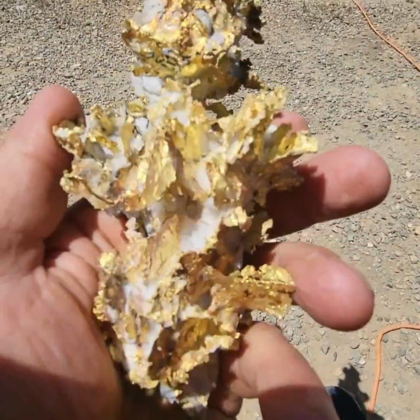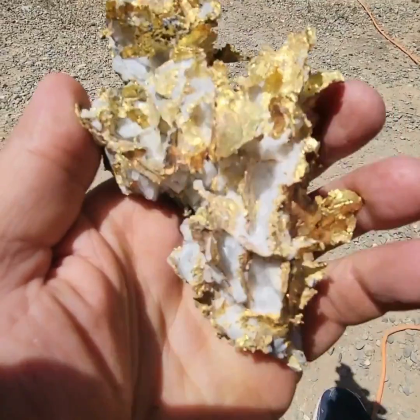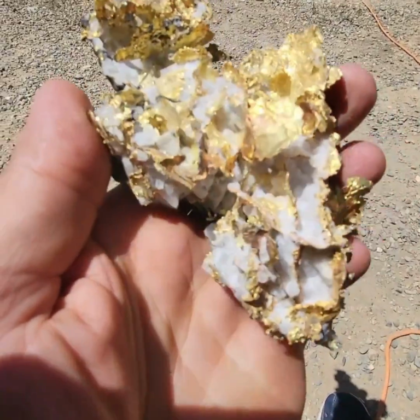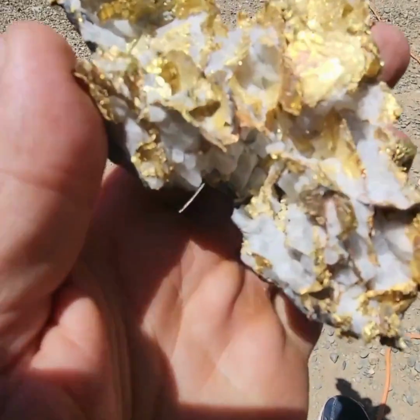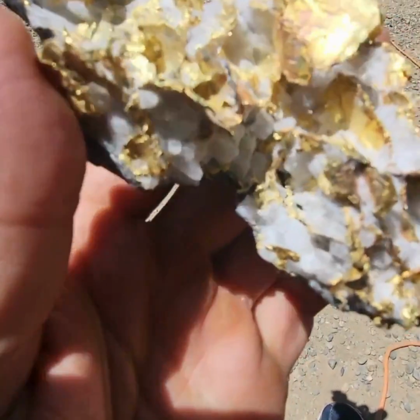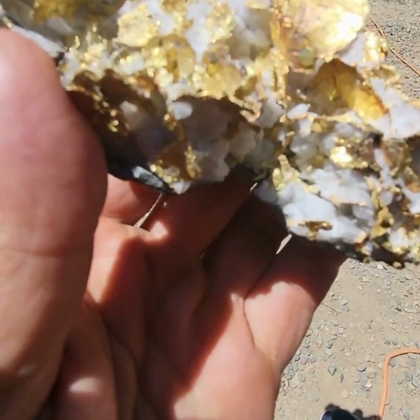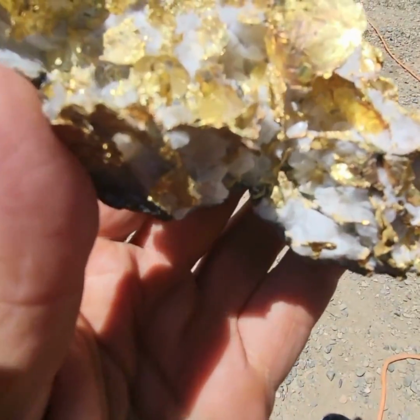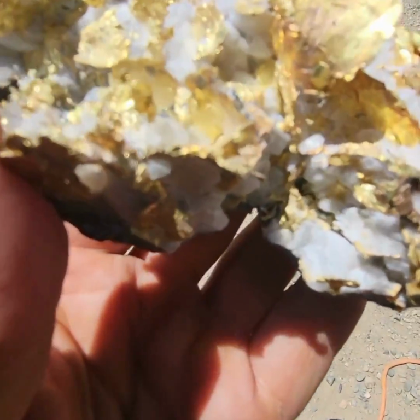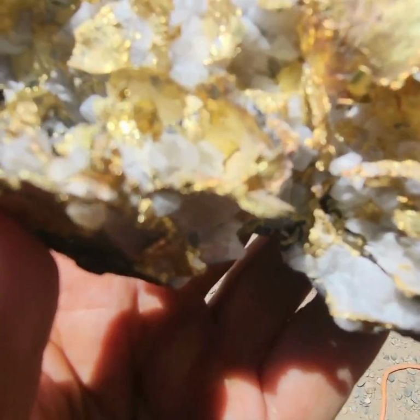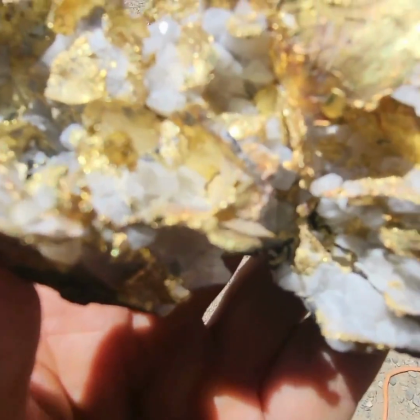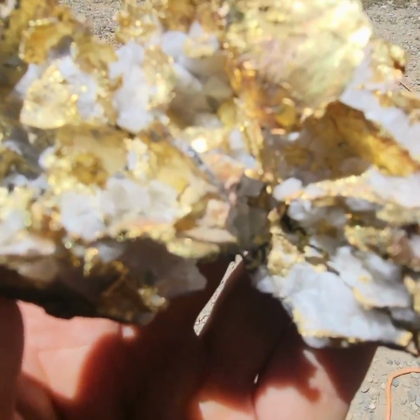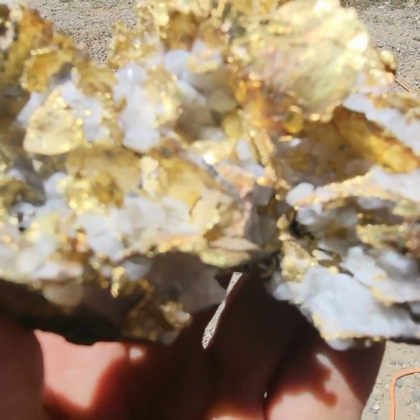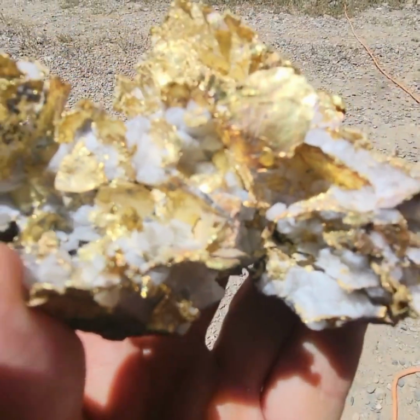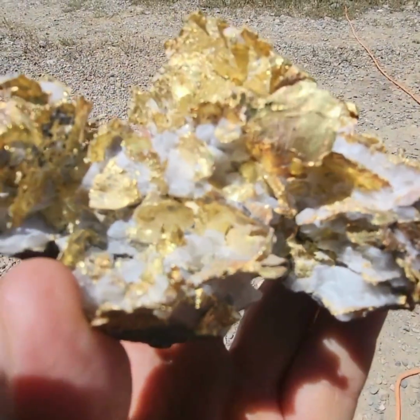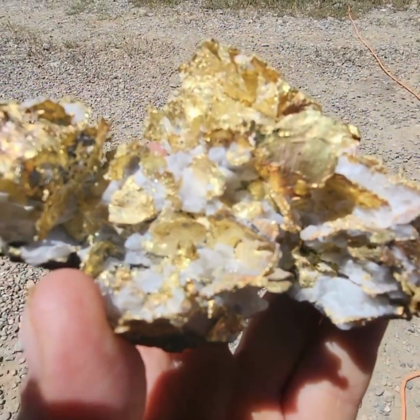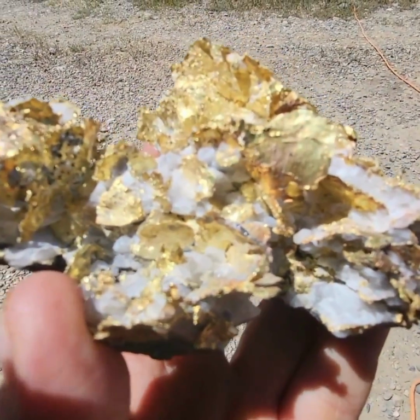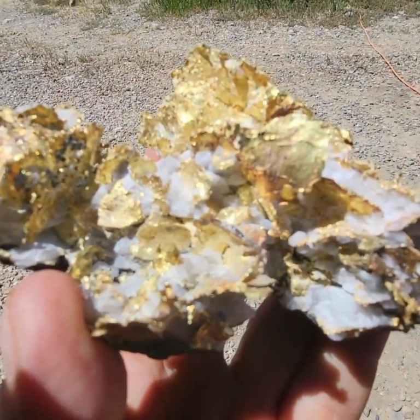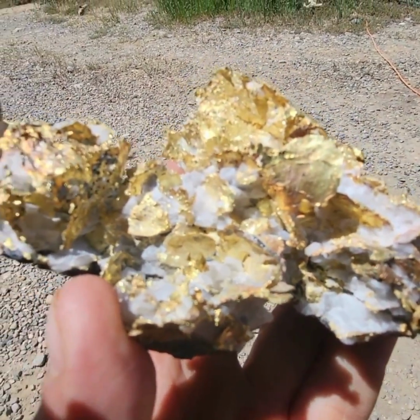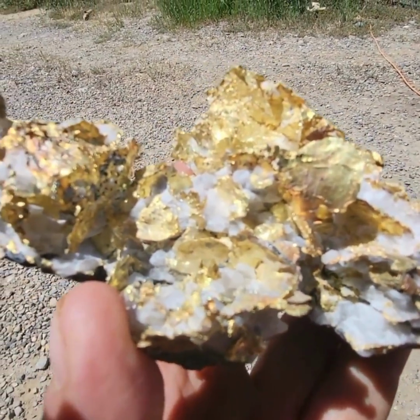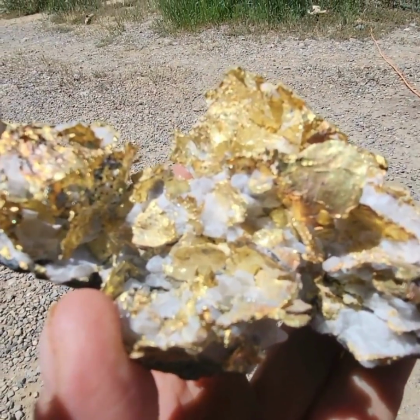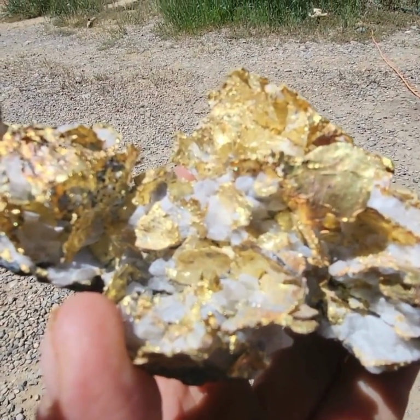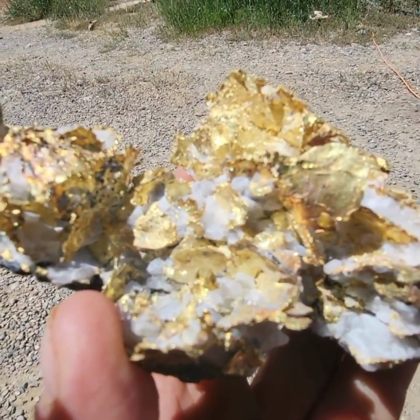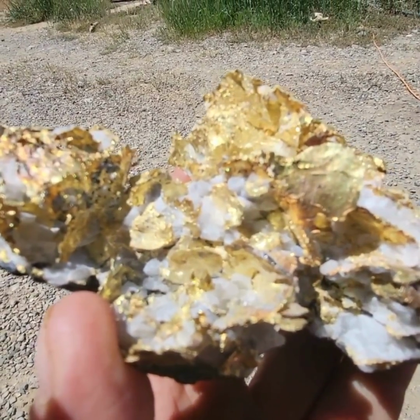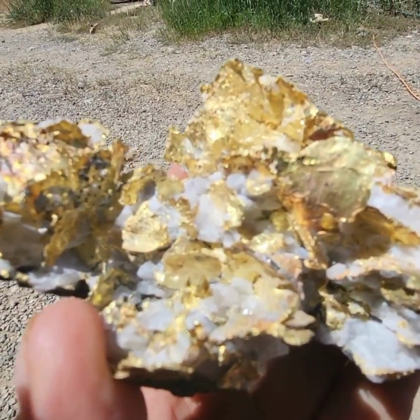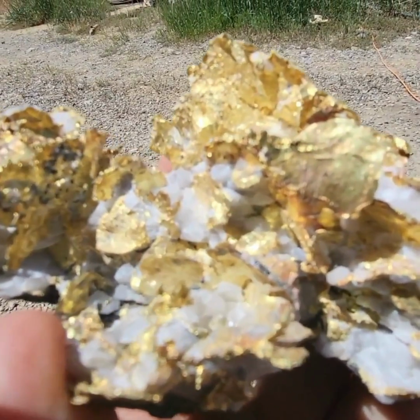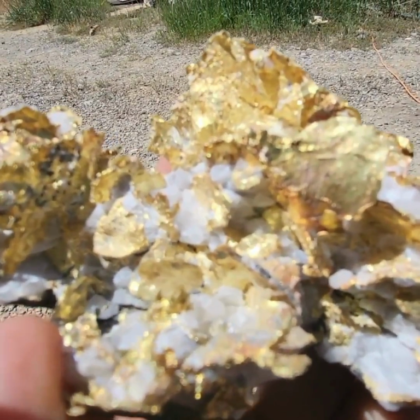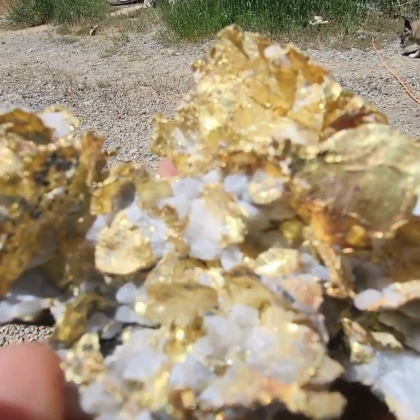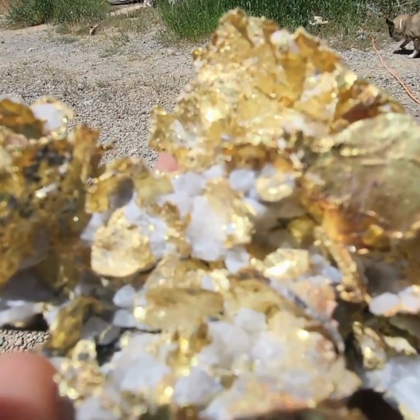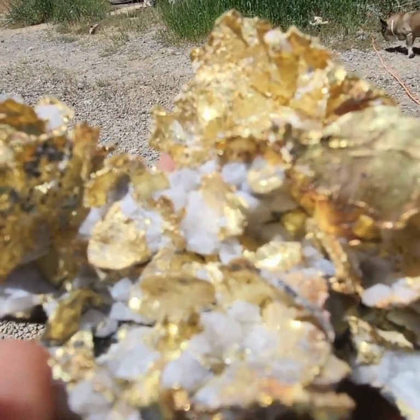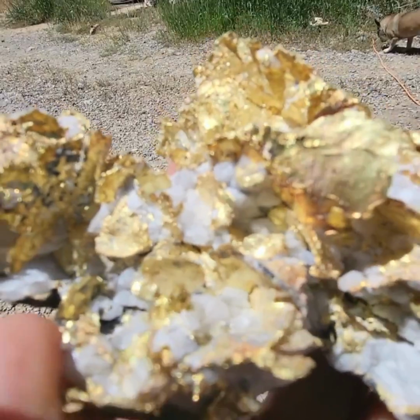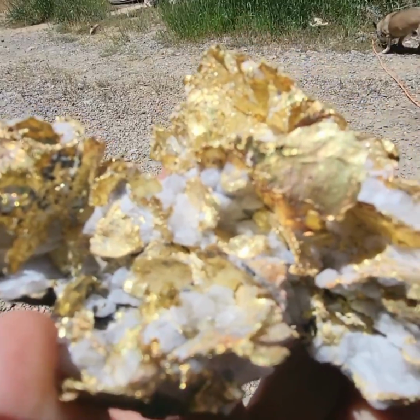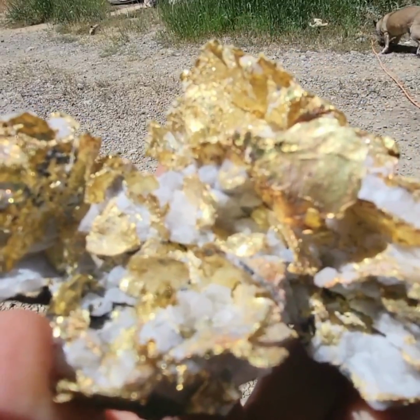Lastly, following quartz veins can significantly increase the efficiency and yield of gold mining operations, making it a crucial practice in the industry.